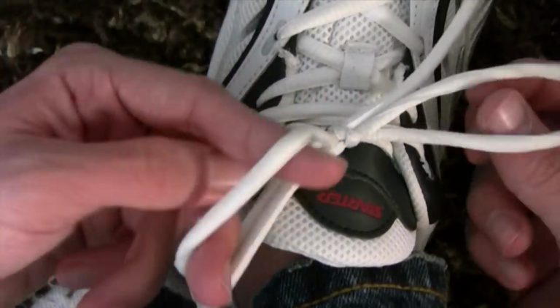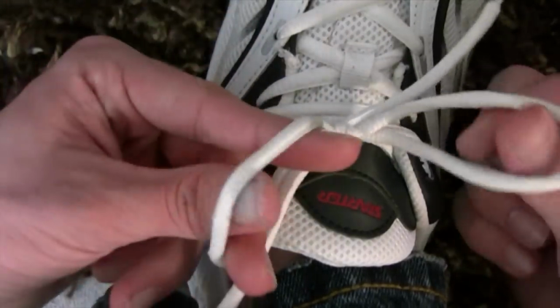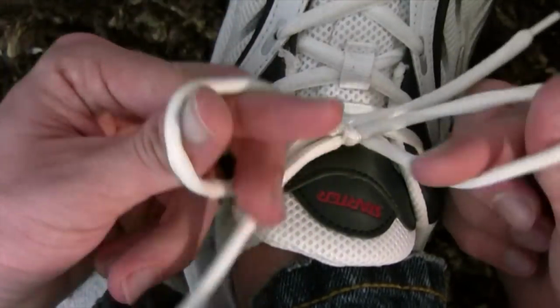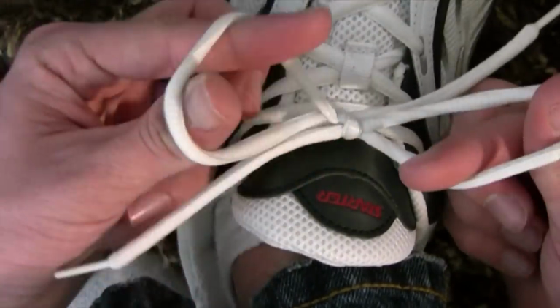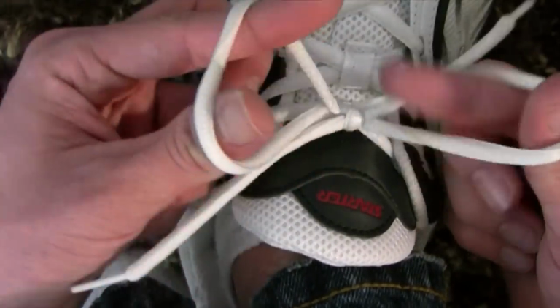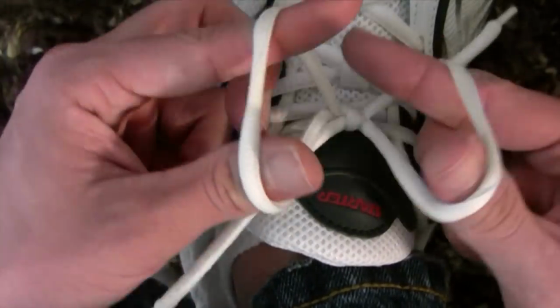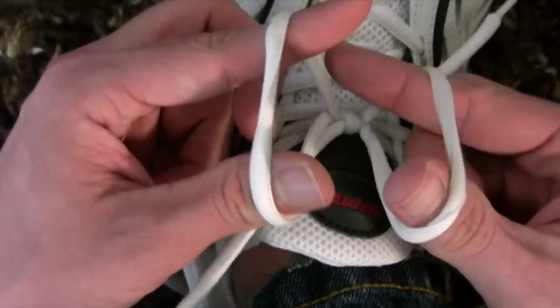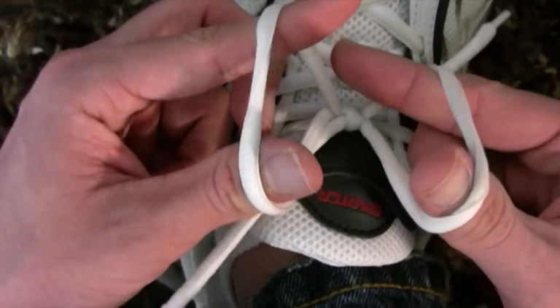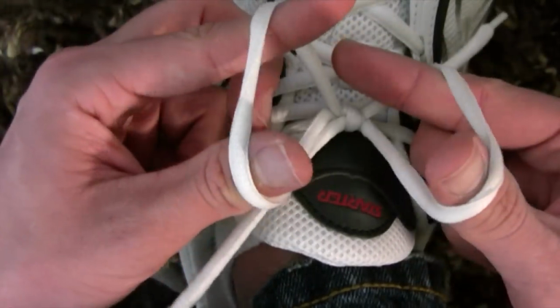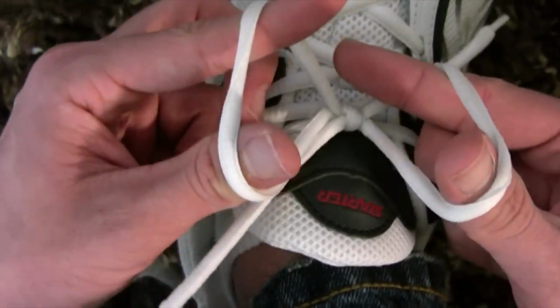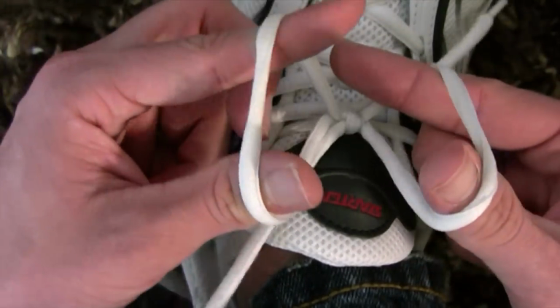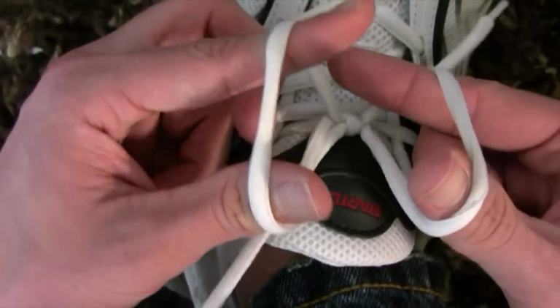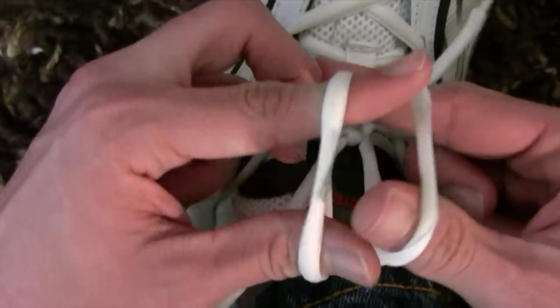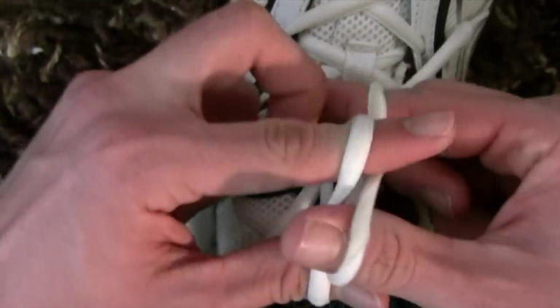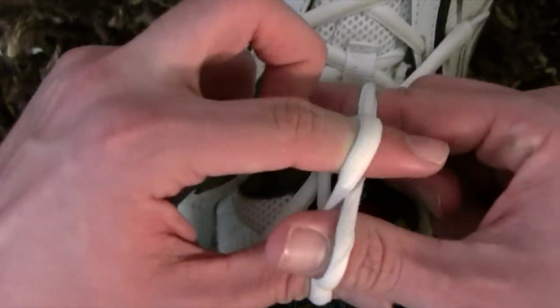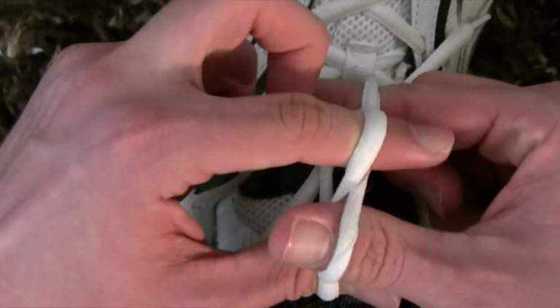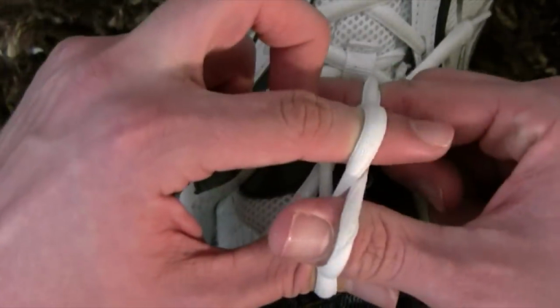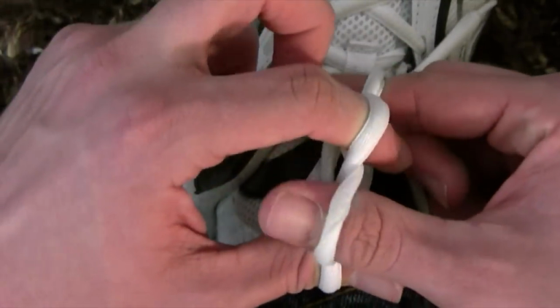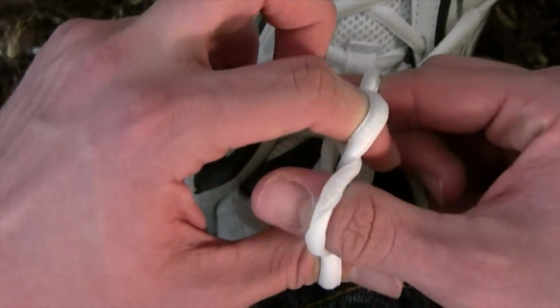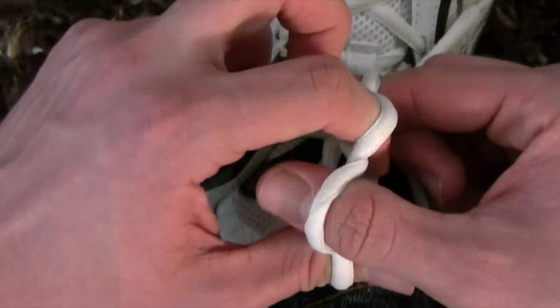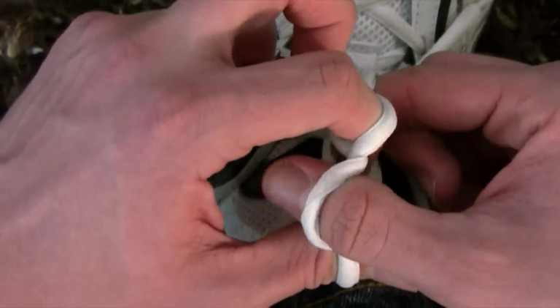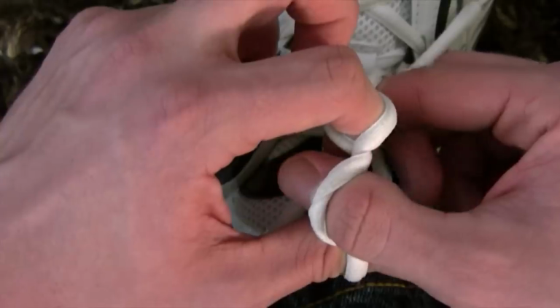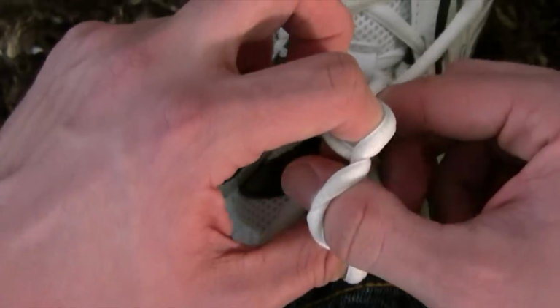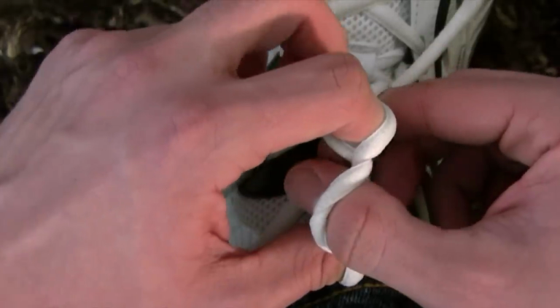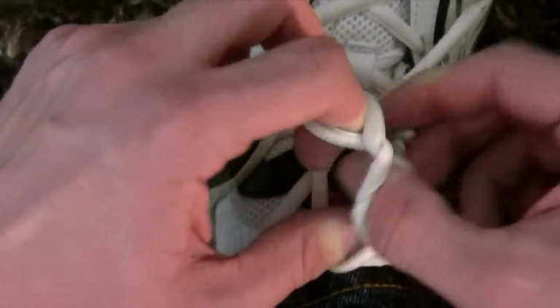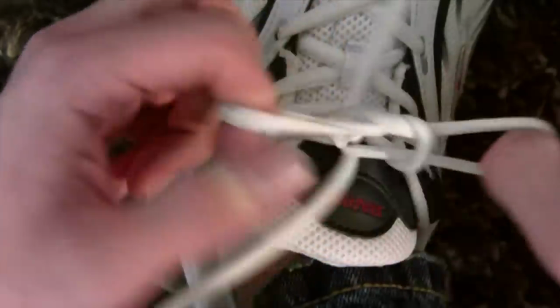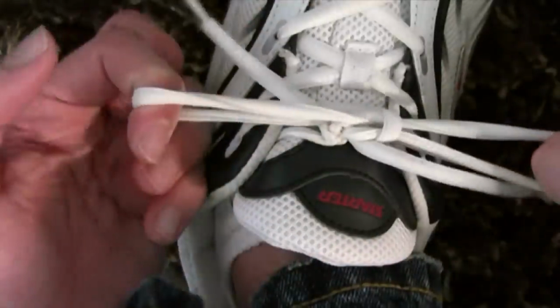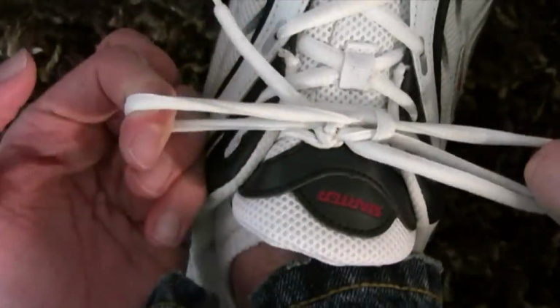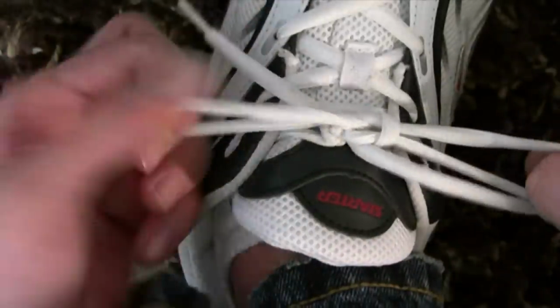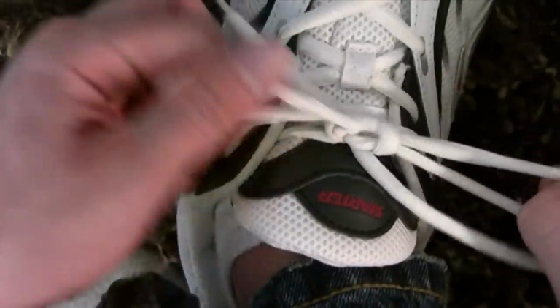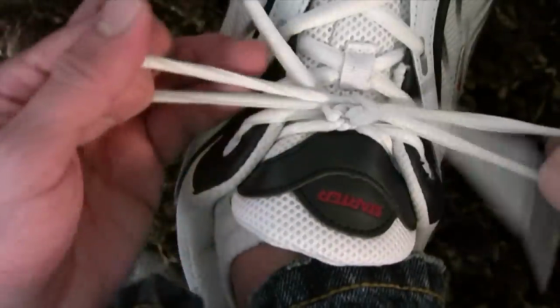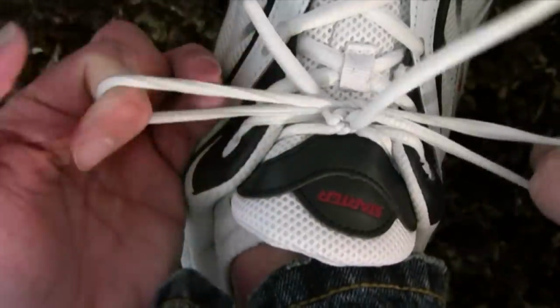If you want to do it again, you just put your fingers inside the loops, do the same thing with your thumb and finger. Boom, double tied.